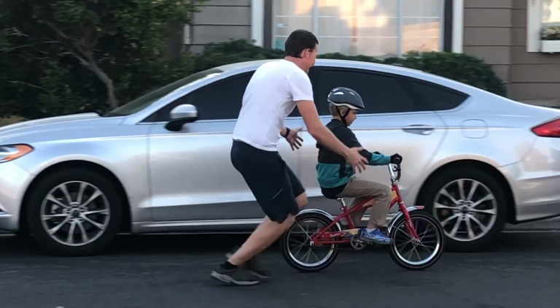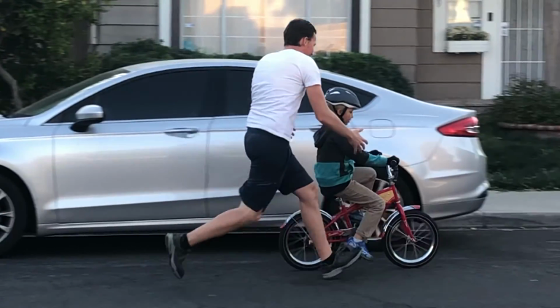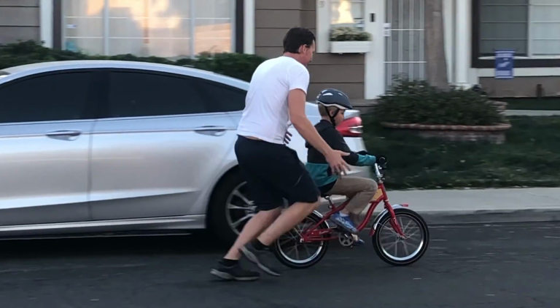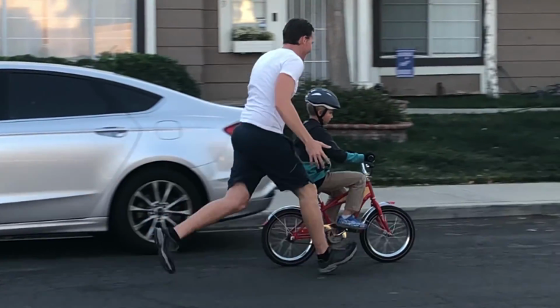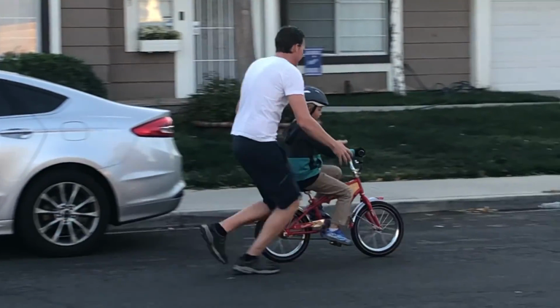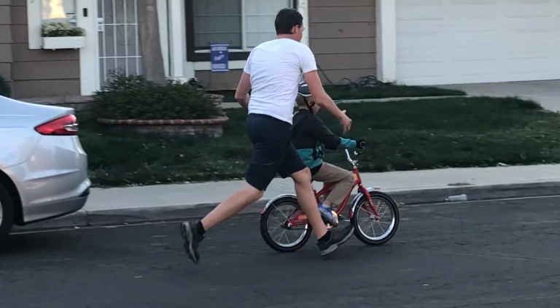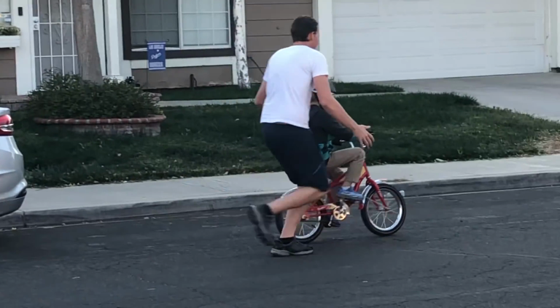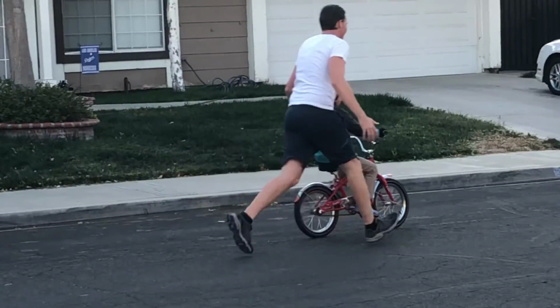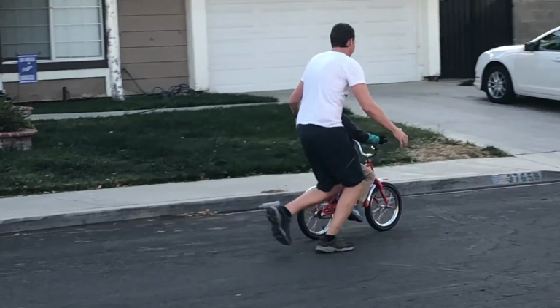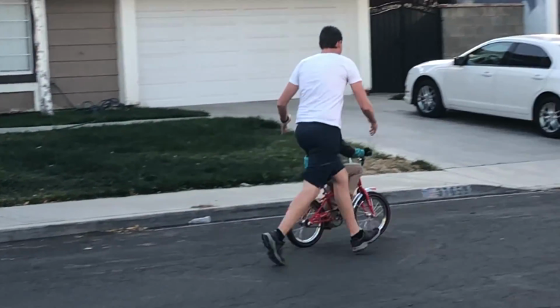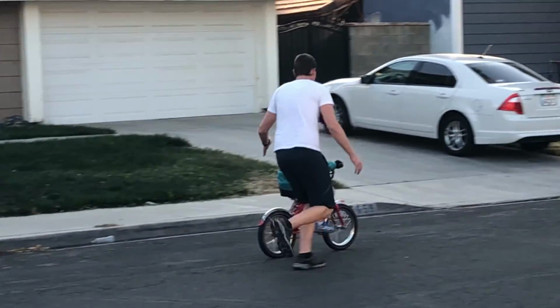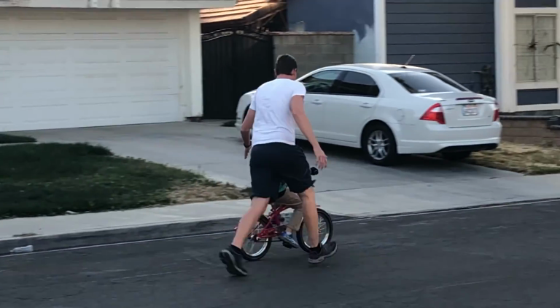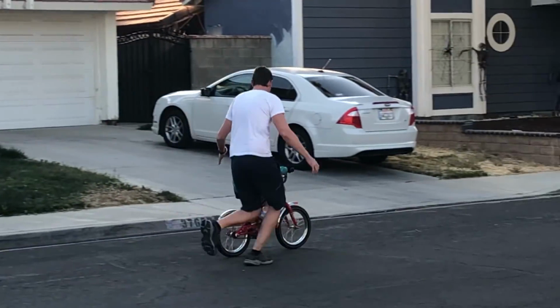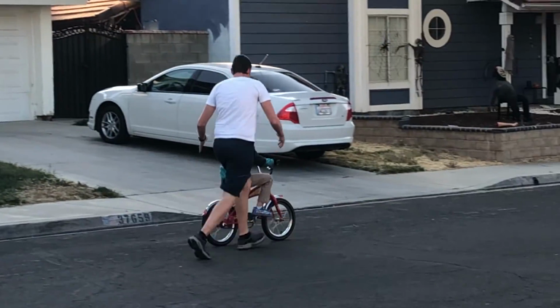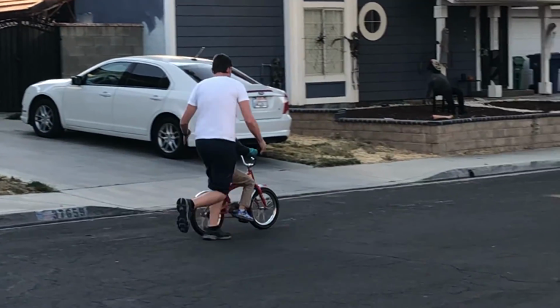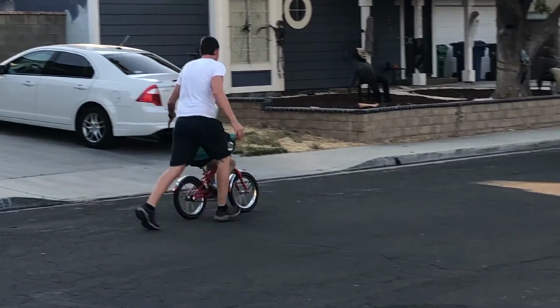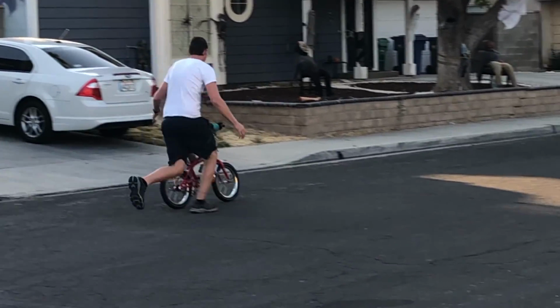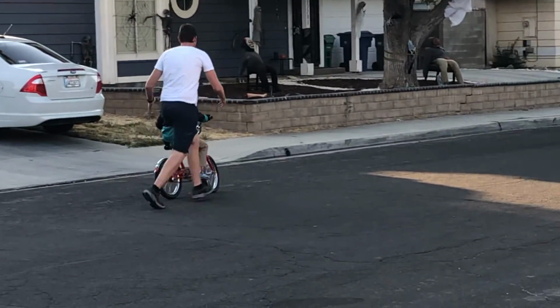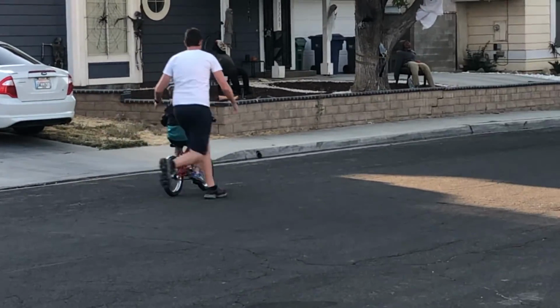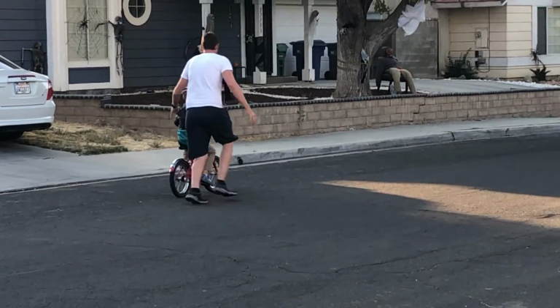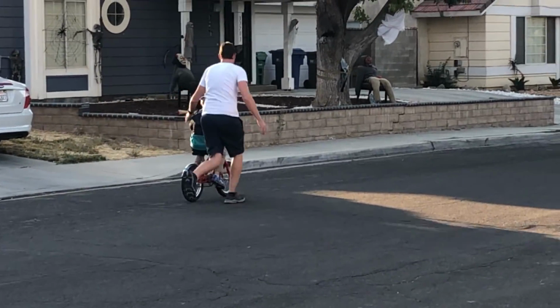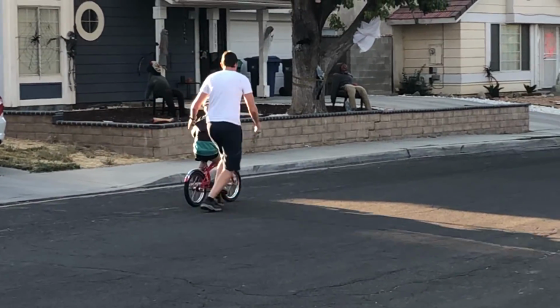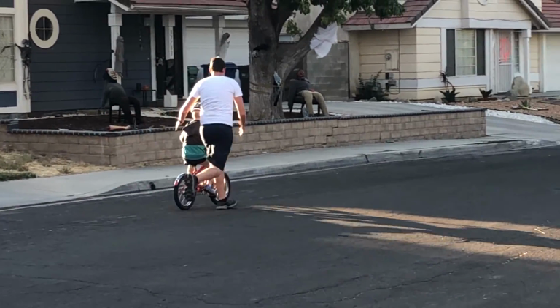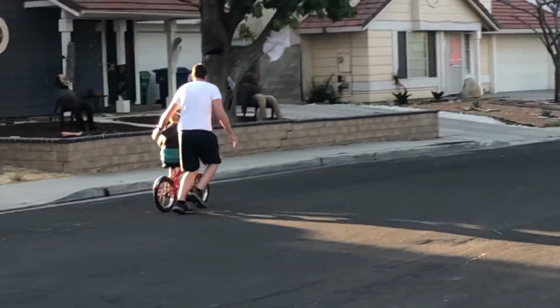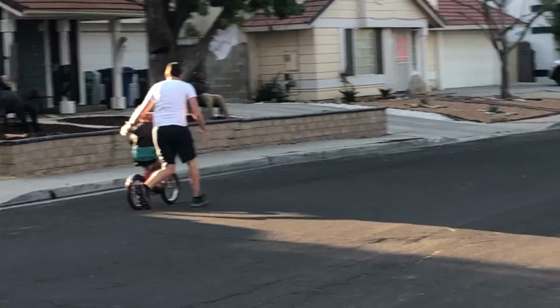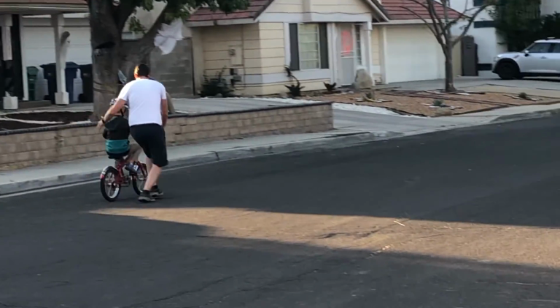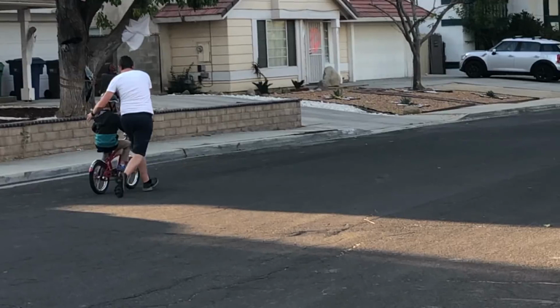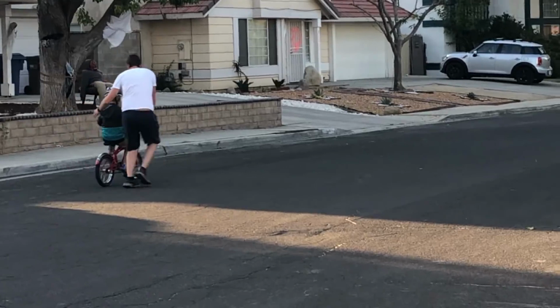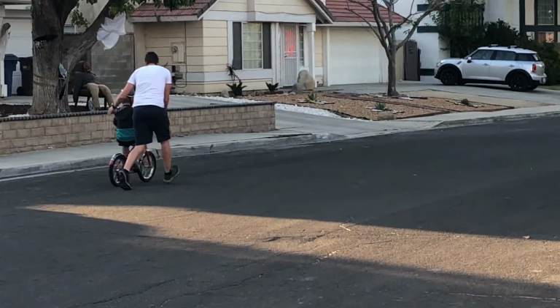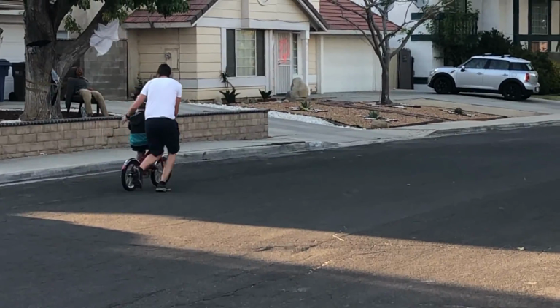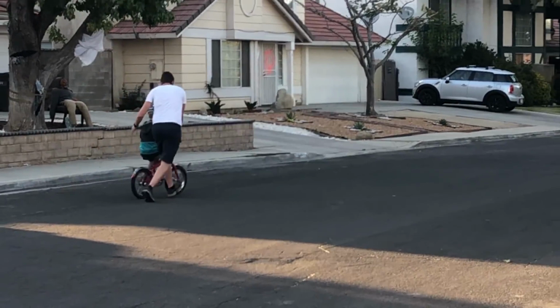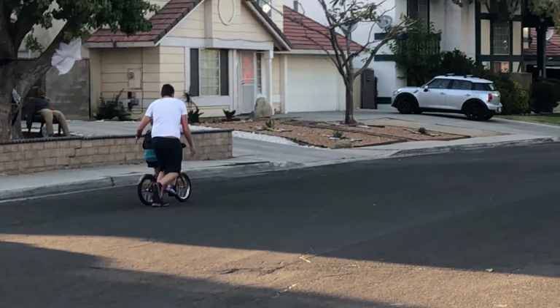My dad ran with me to keep me safe. It took a lot of work to get balance.